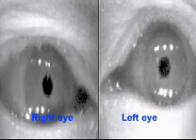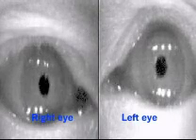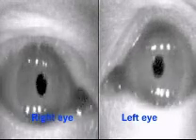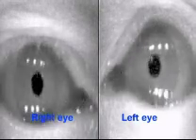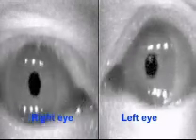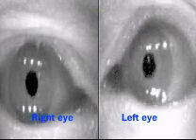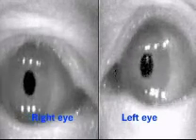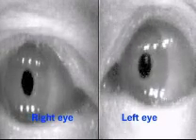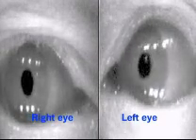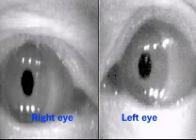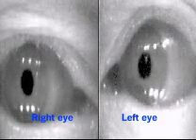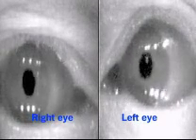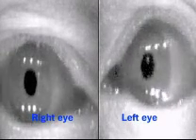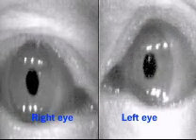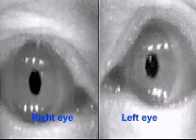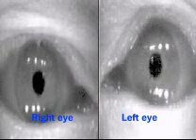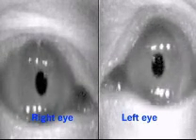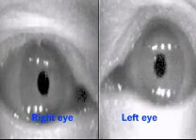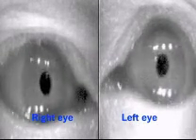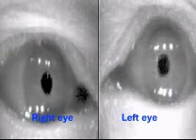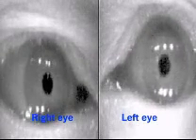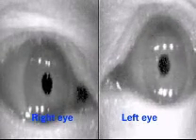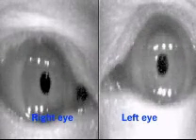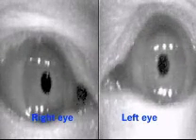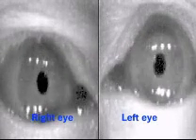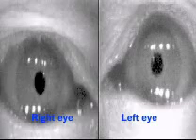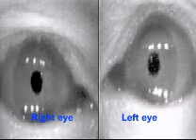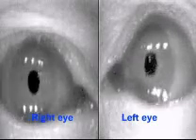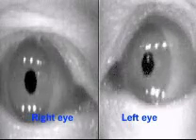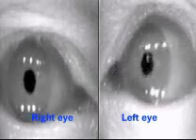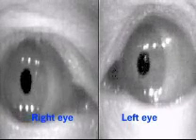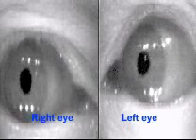This patient has impaired pursuit on rightward eye movement but intact pursuit to the left.